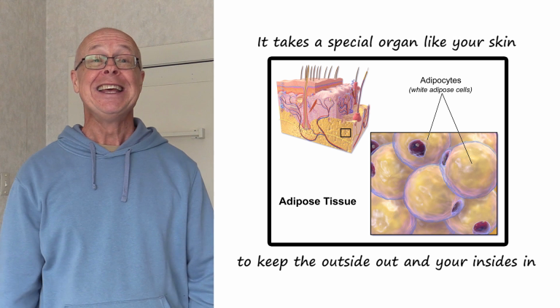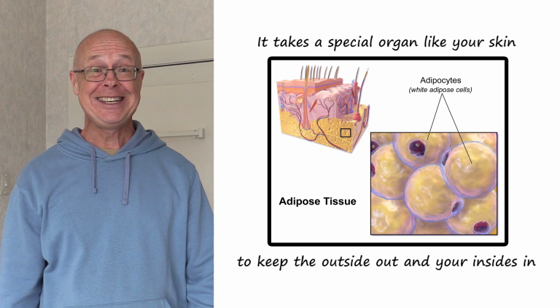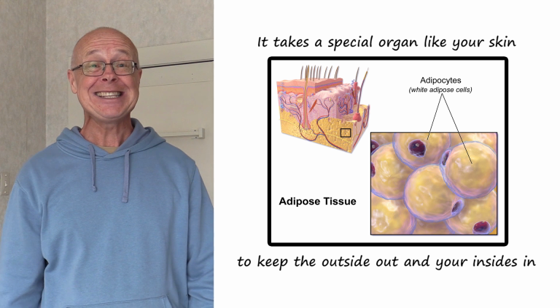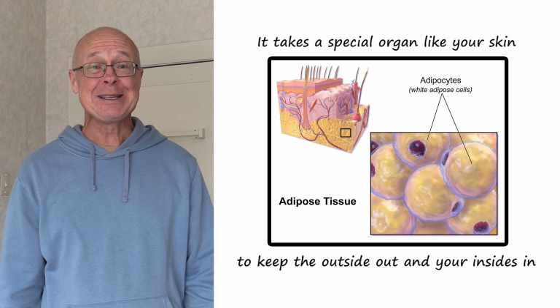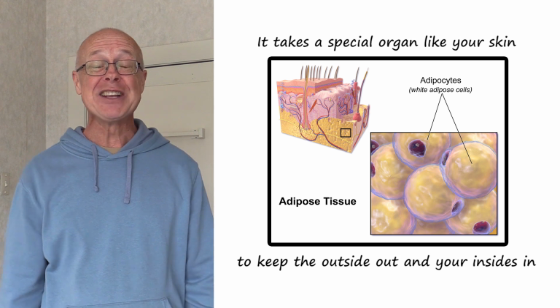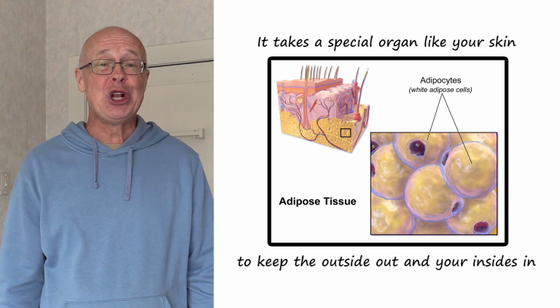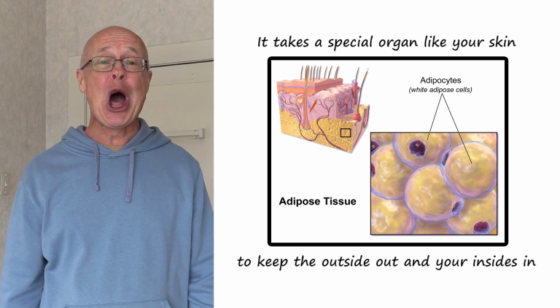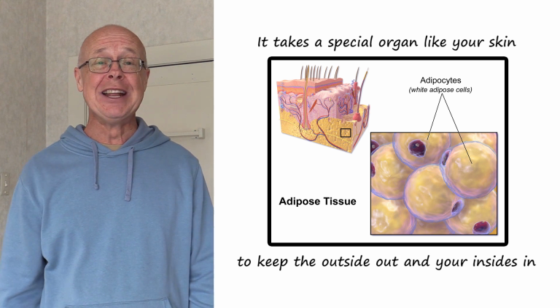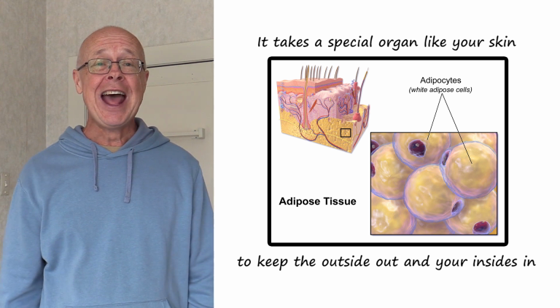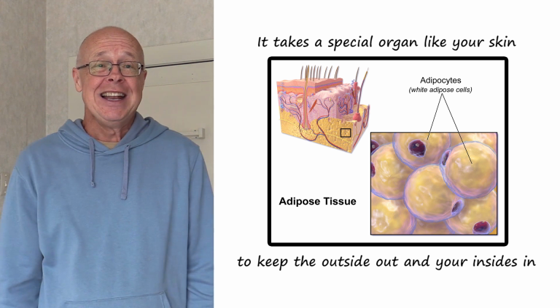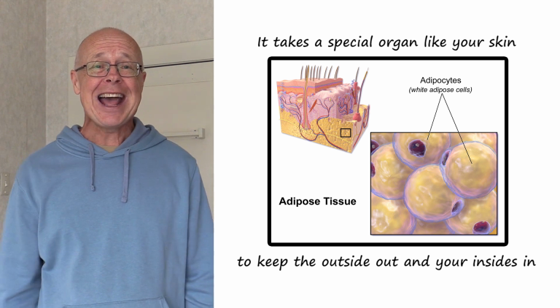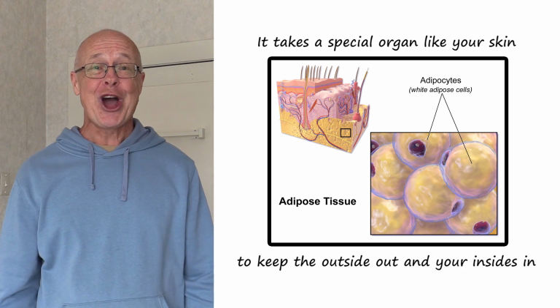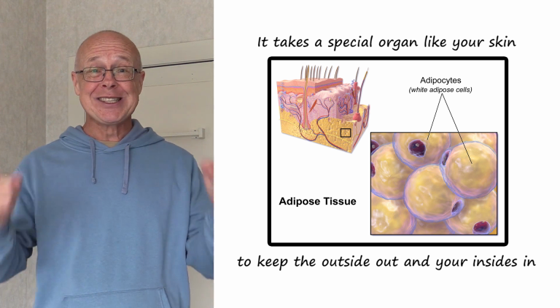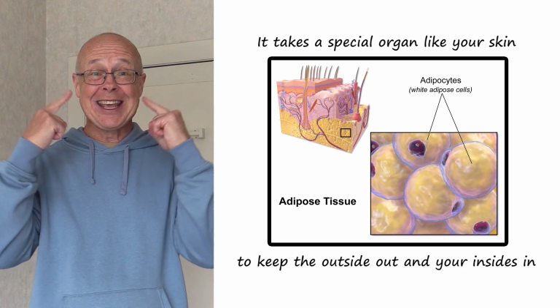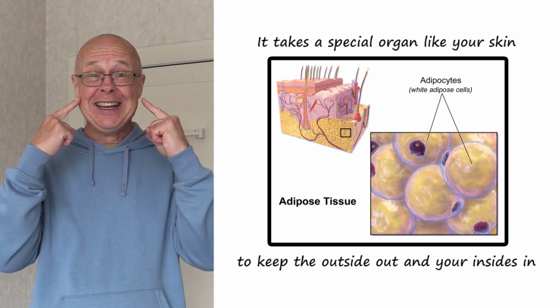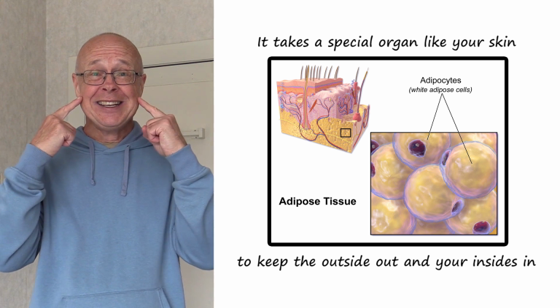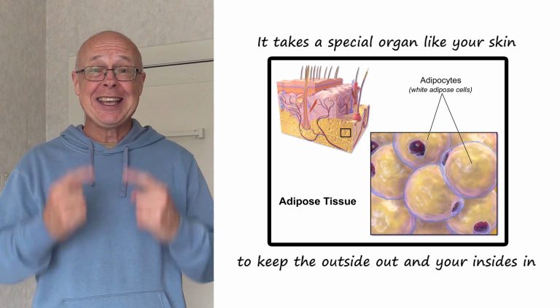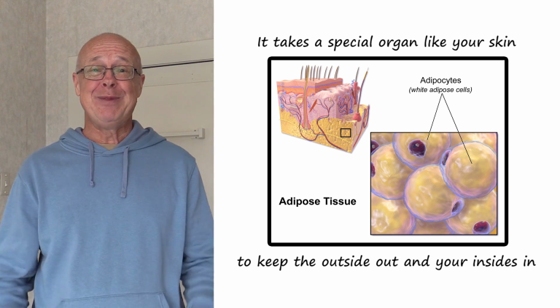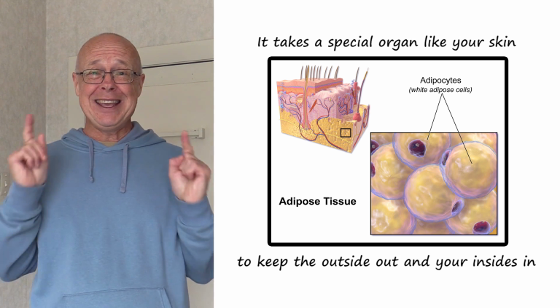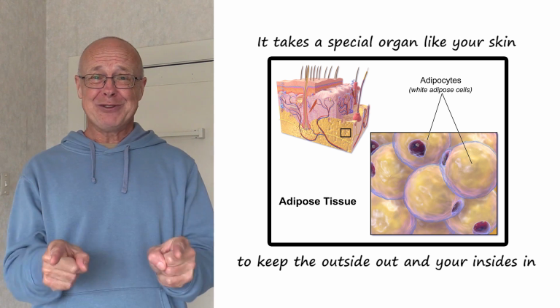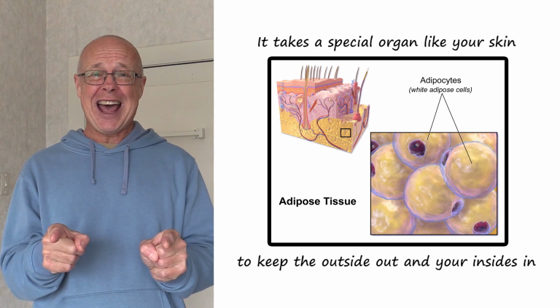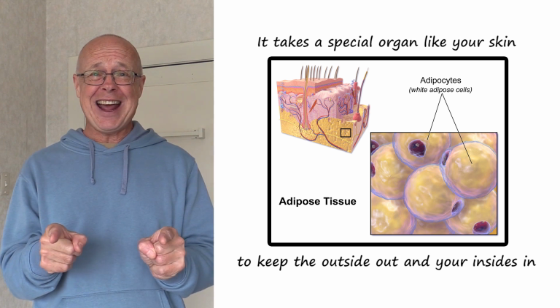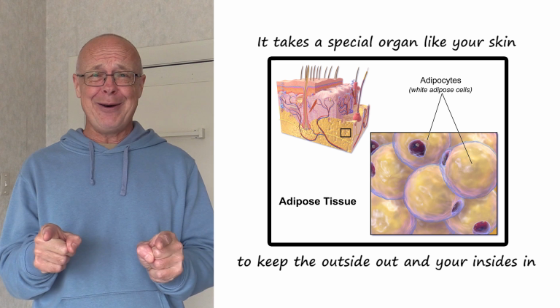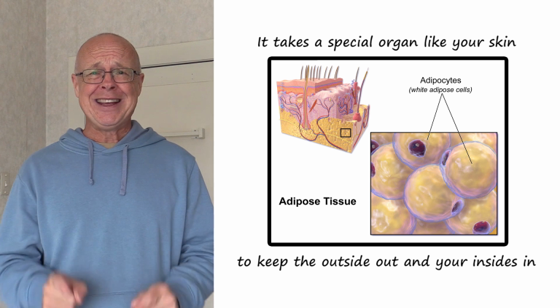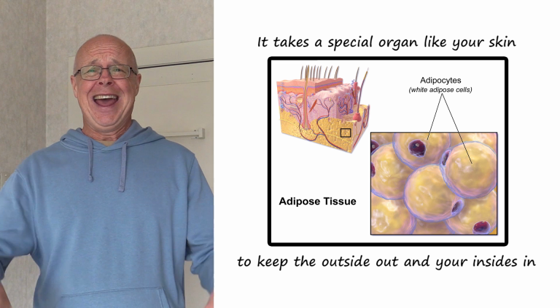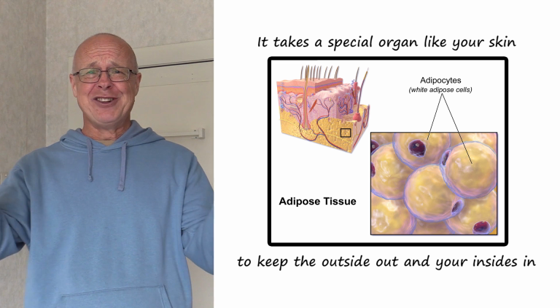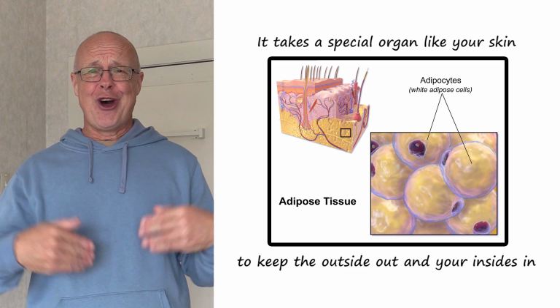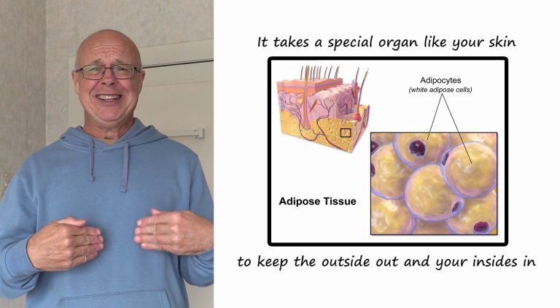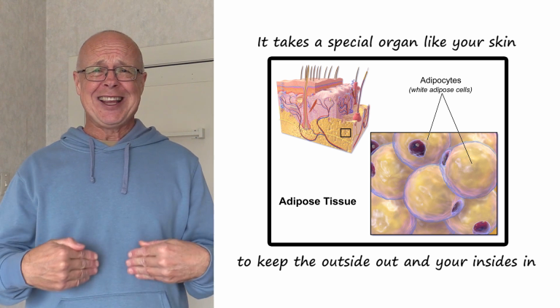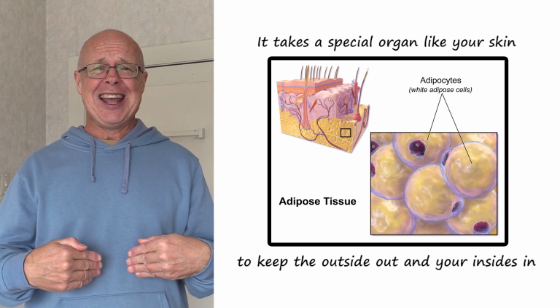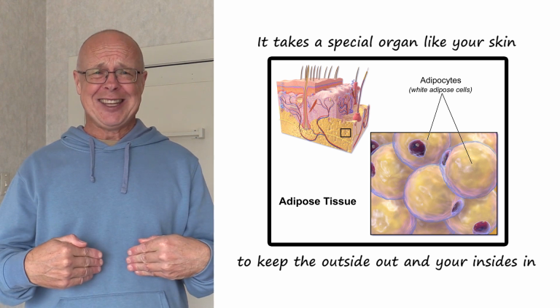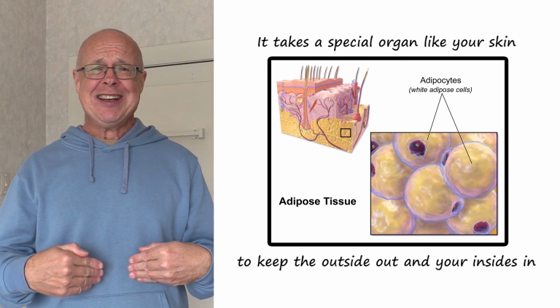It takes a special organ, like your skin, to keep the outside out and your insides in.